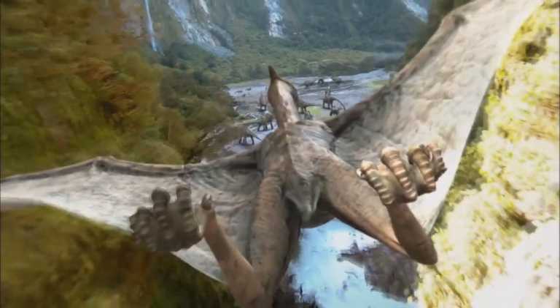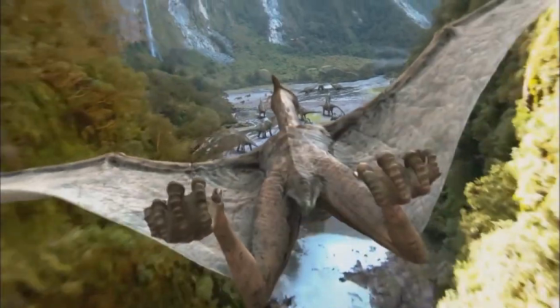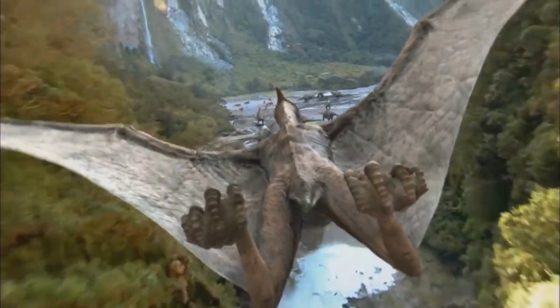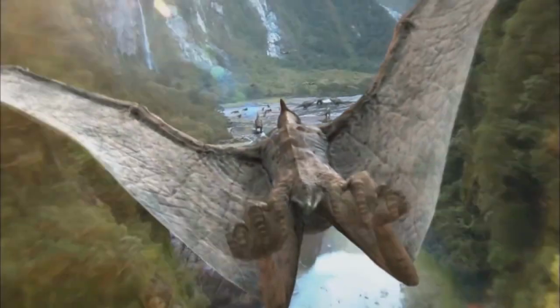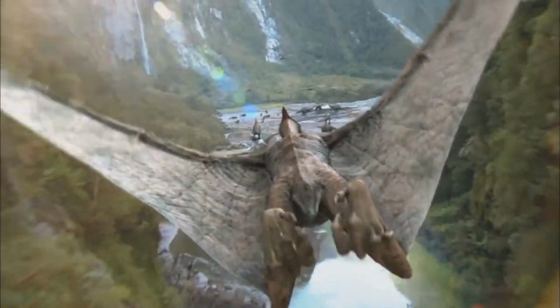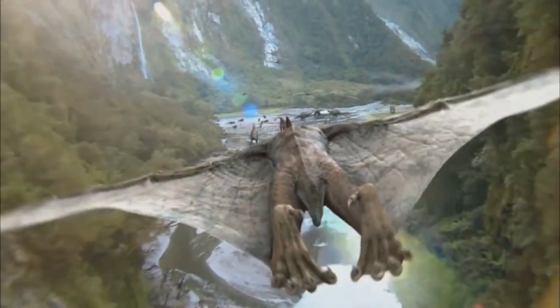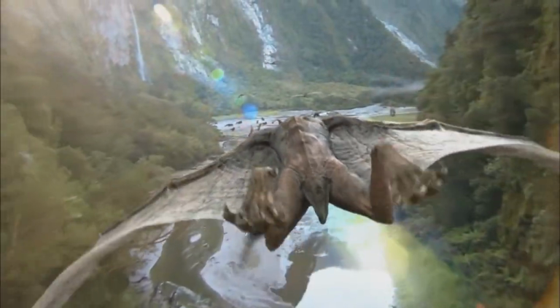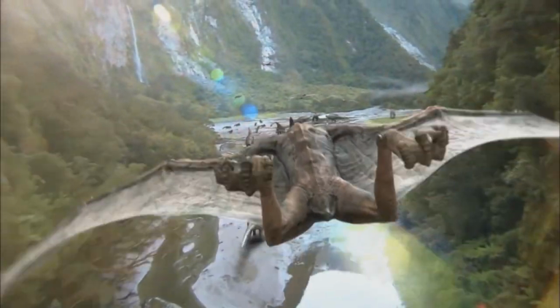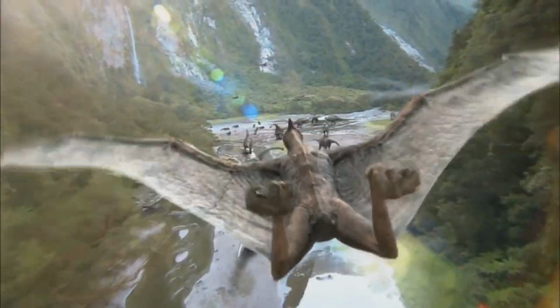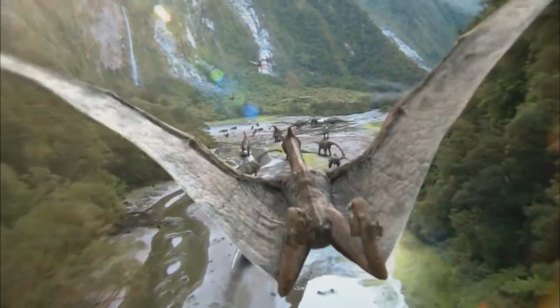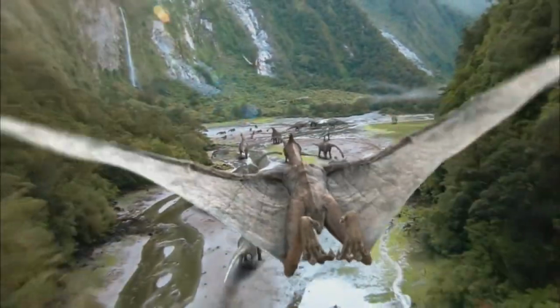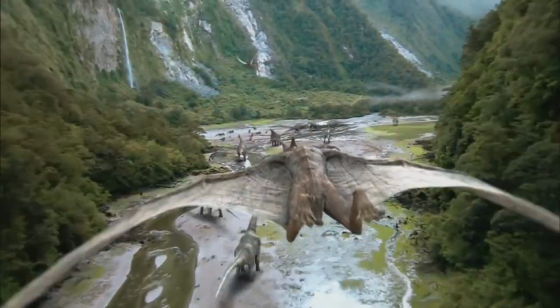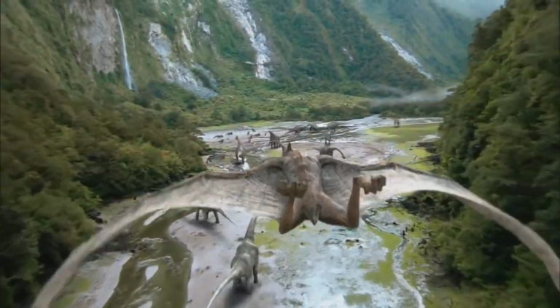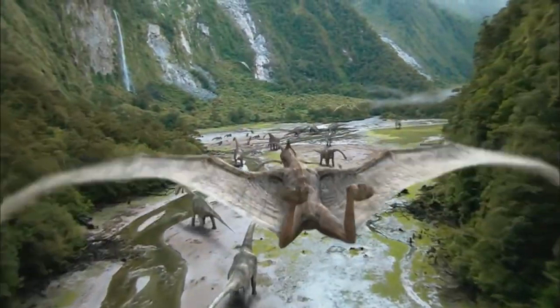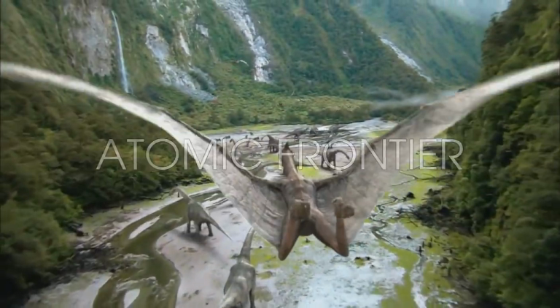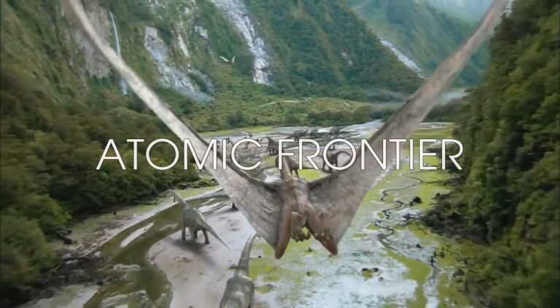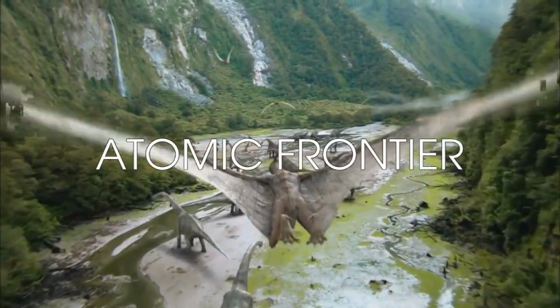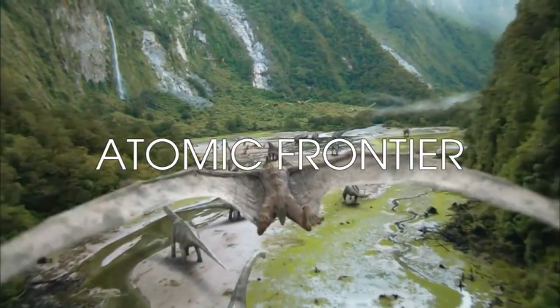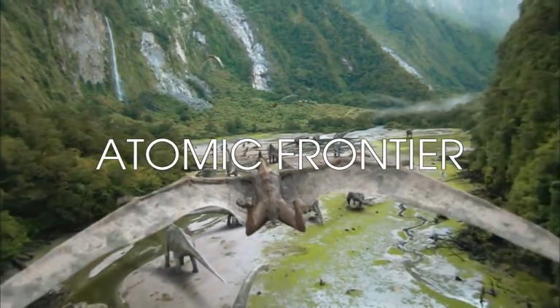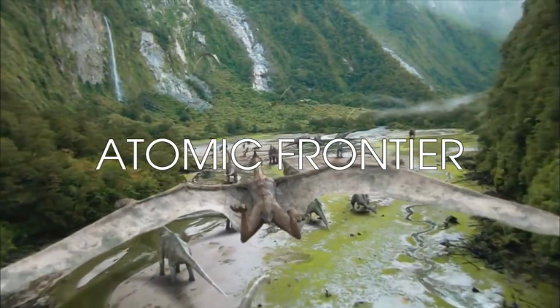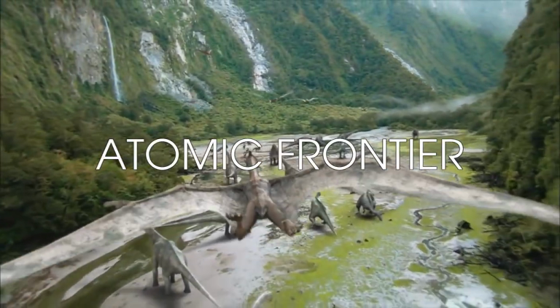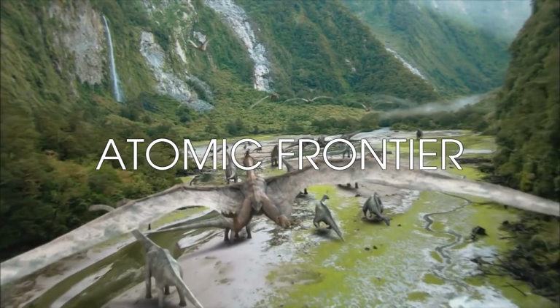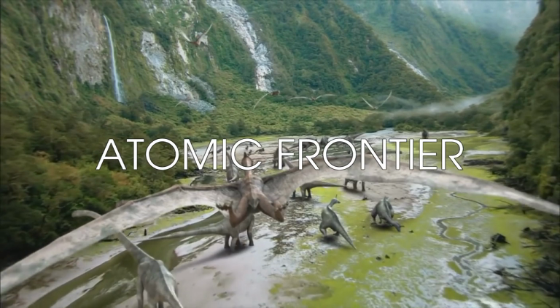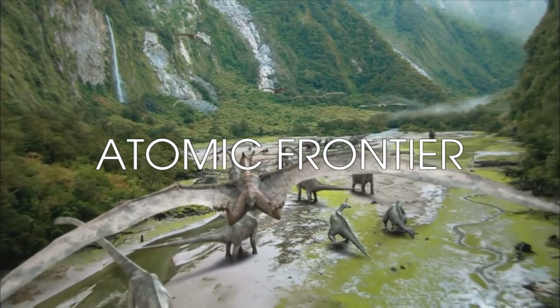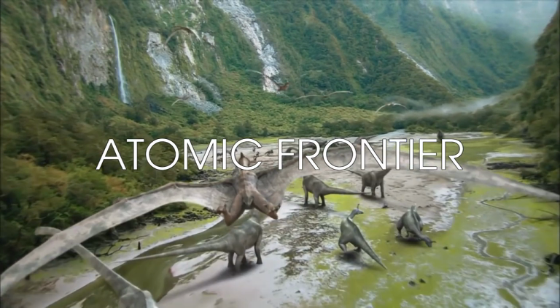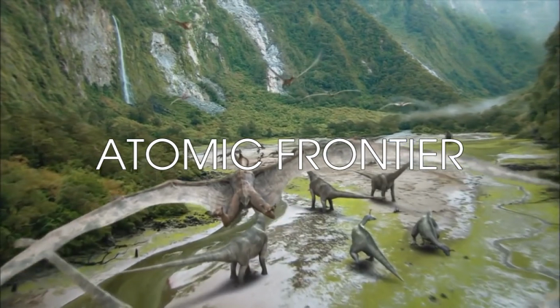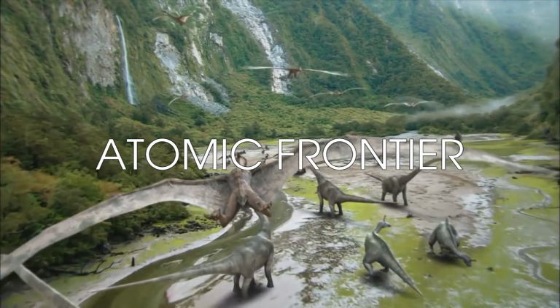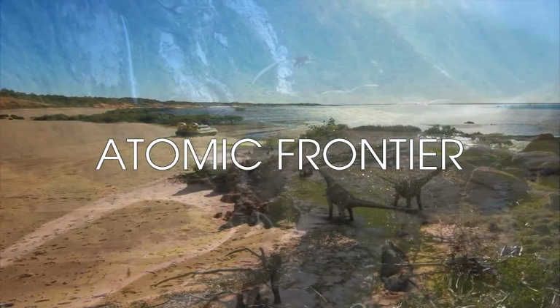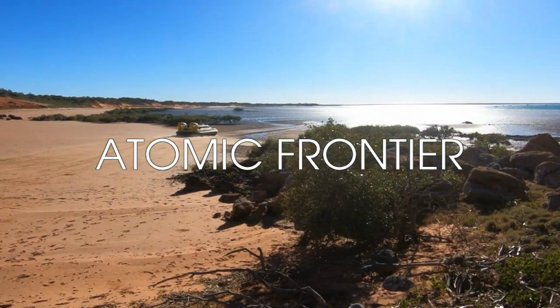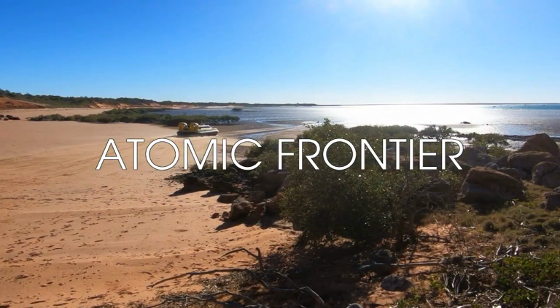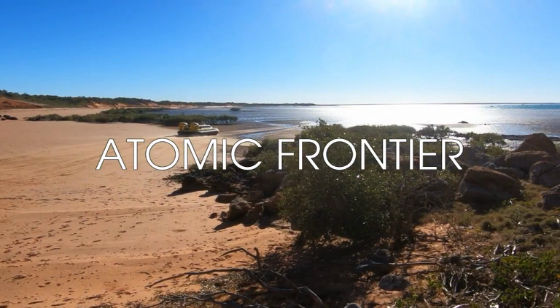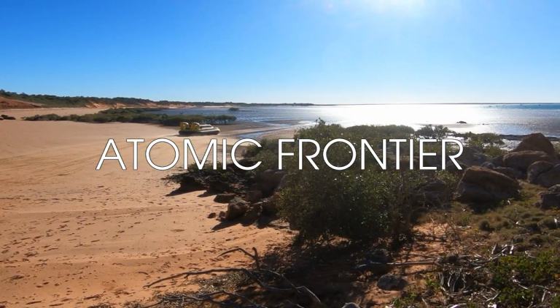The case we're going to be investigating today is based on real-life discoveries found in Broome, the United States, and Italy.